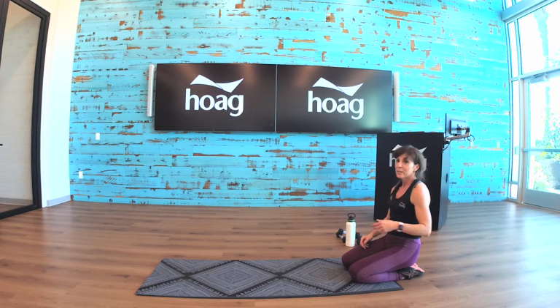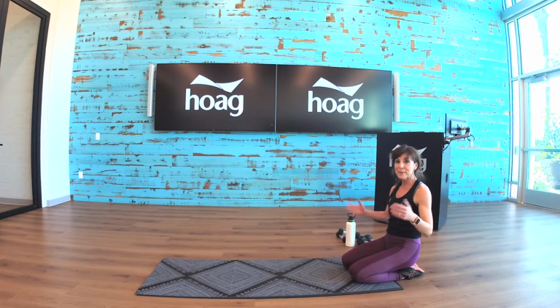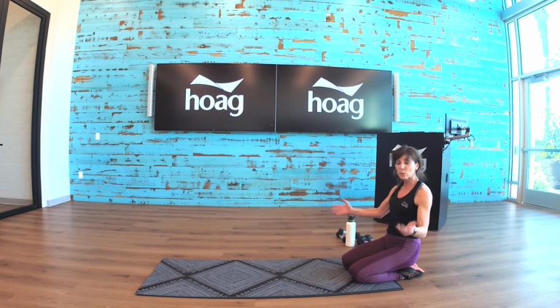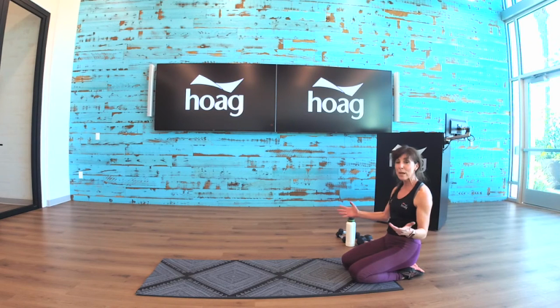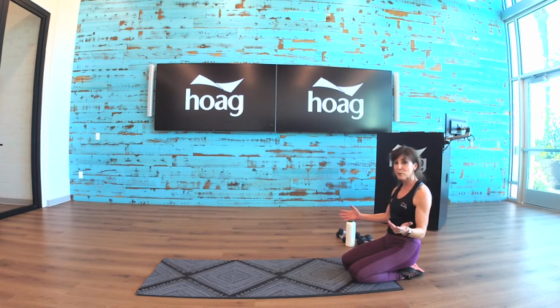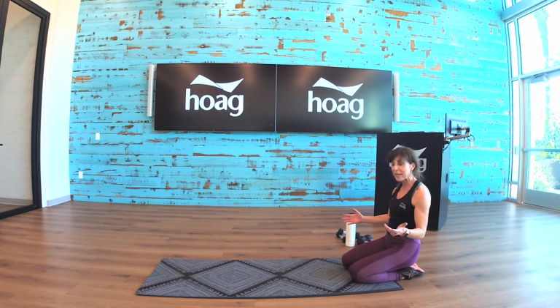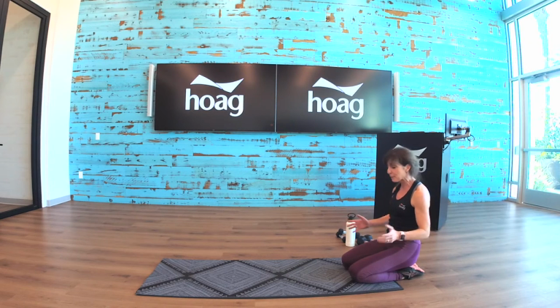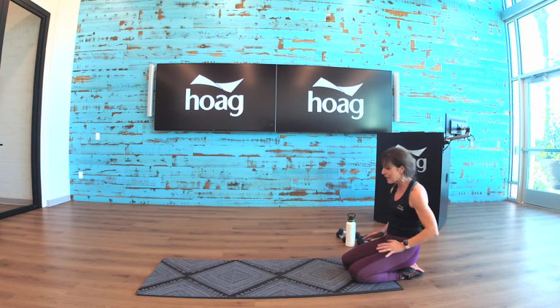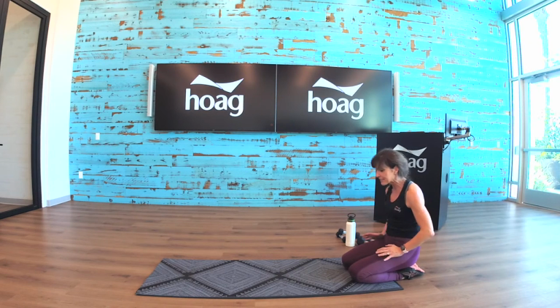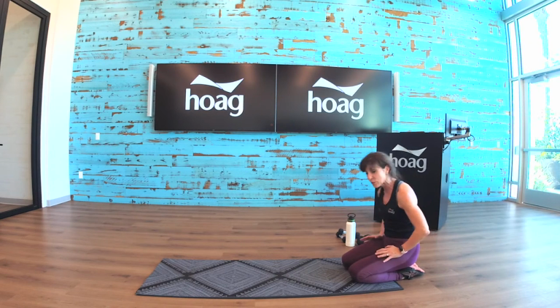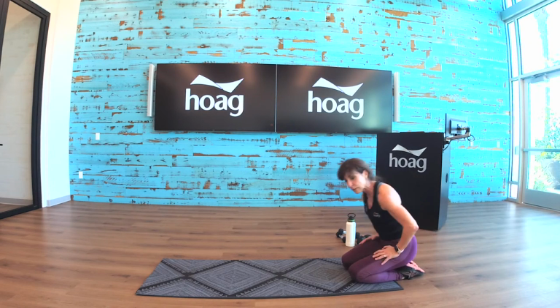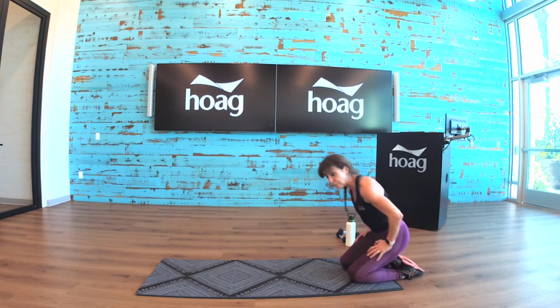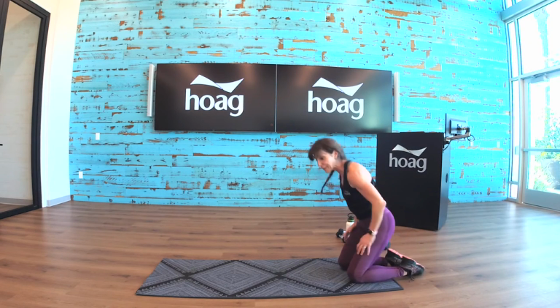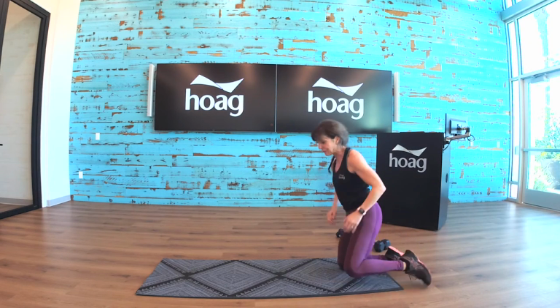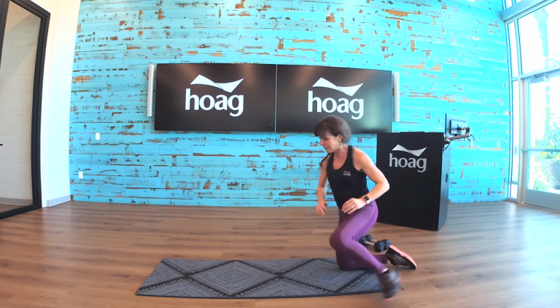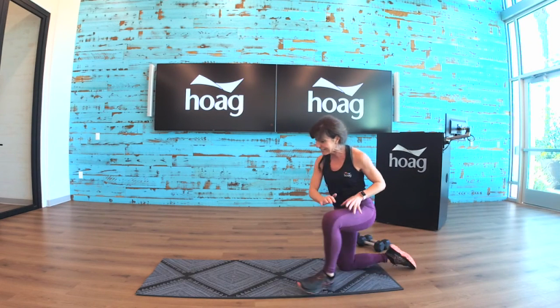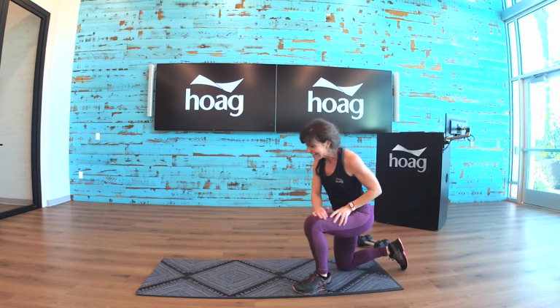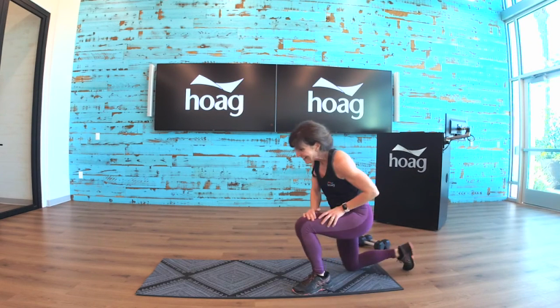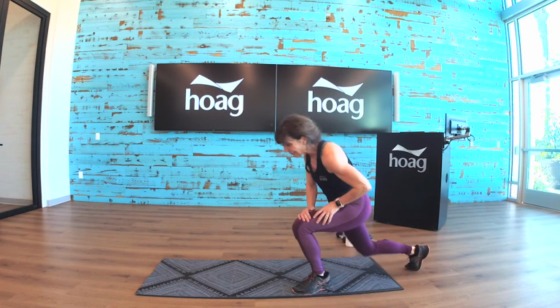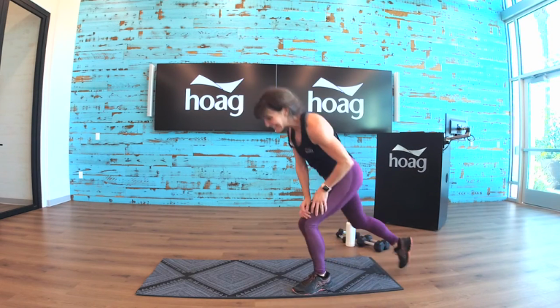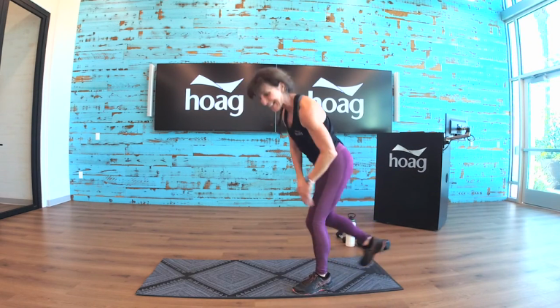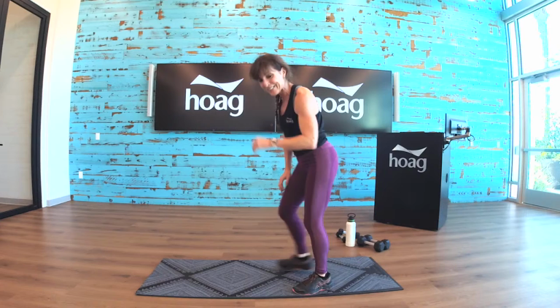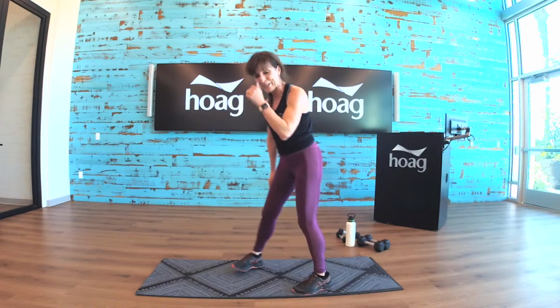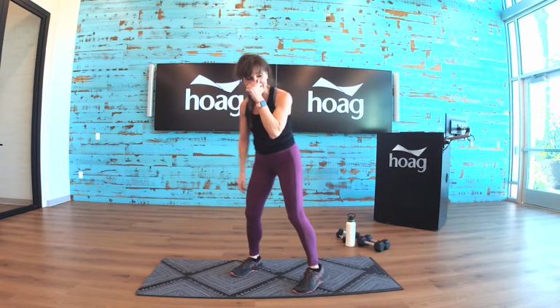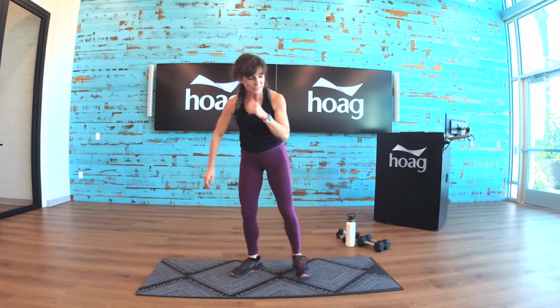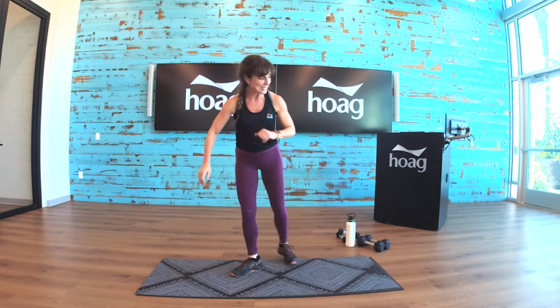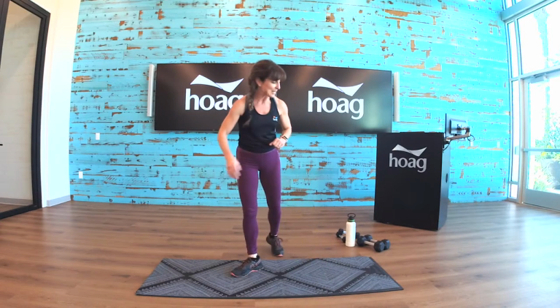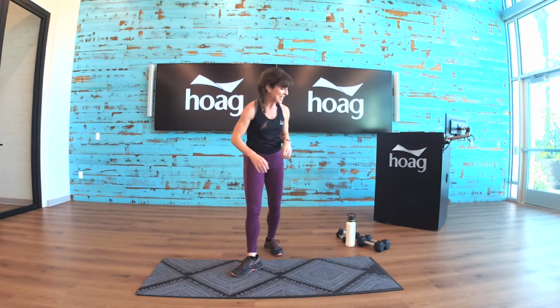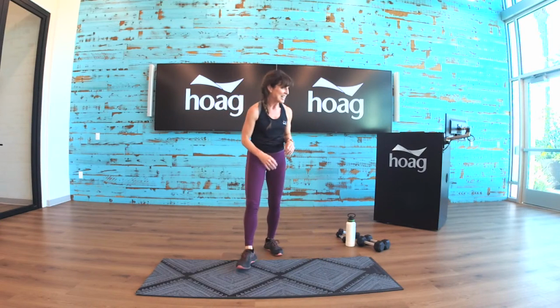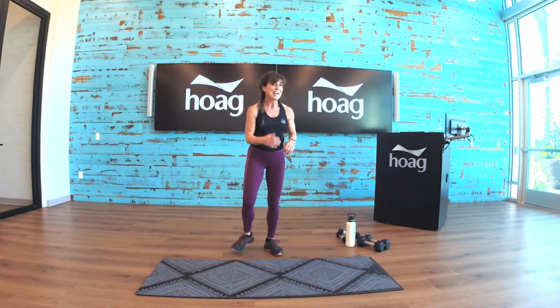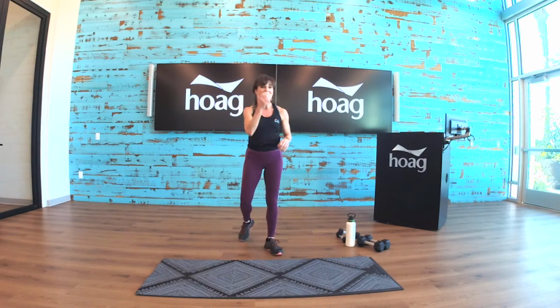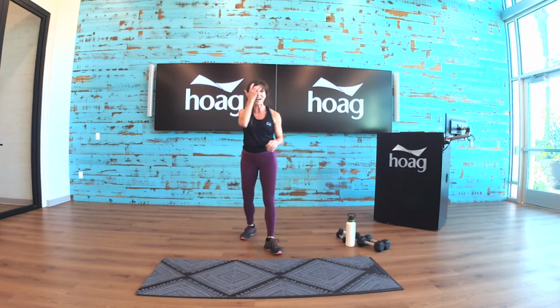You miss one boot camp class and you really feel it, right? We missed last week — yes, we did.